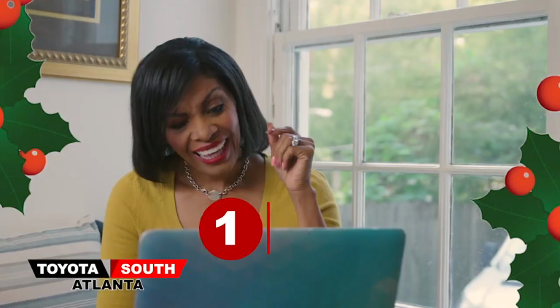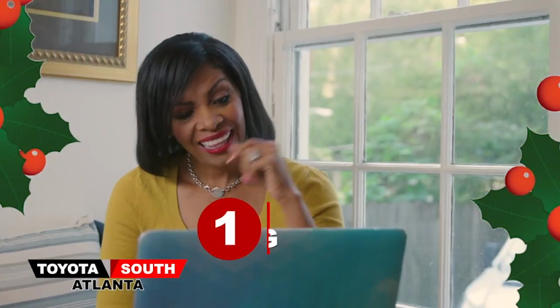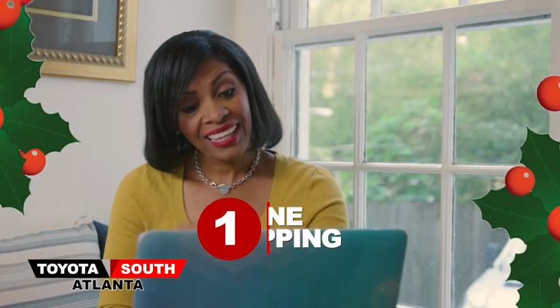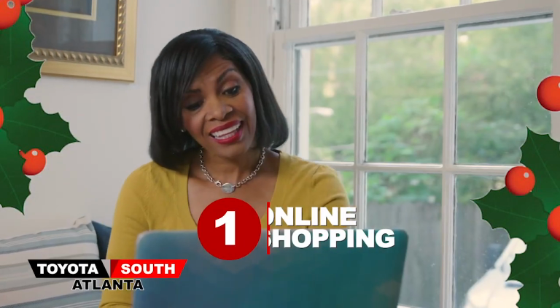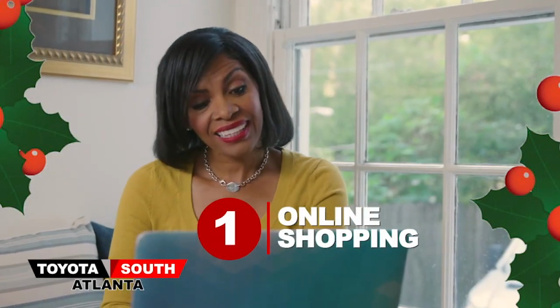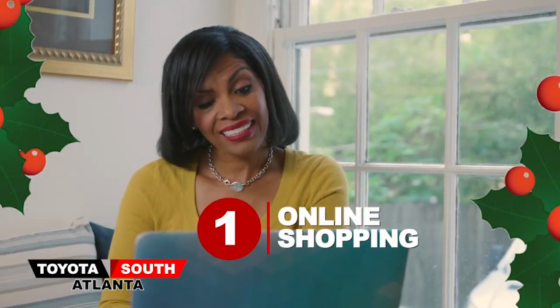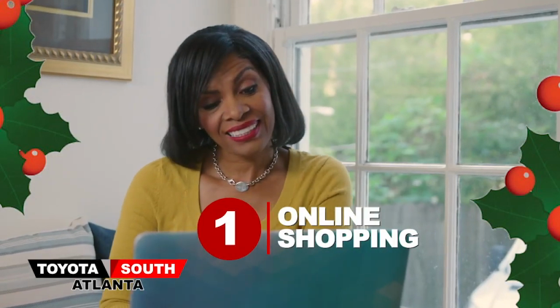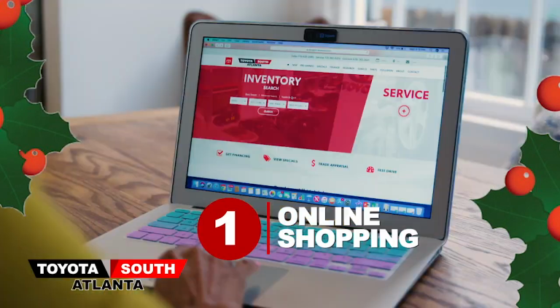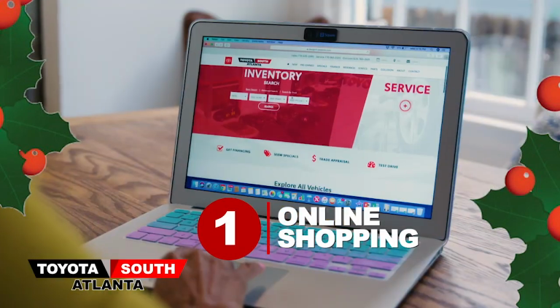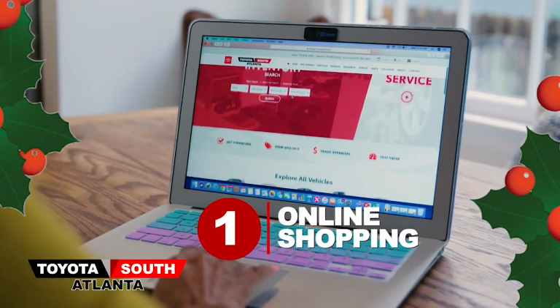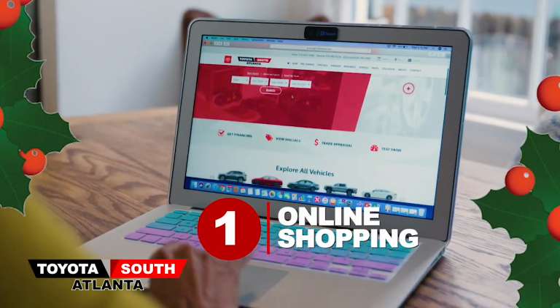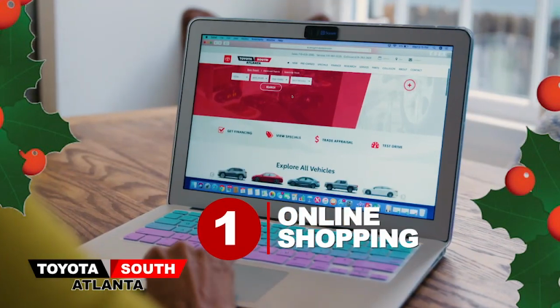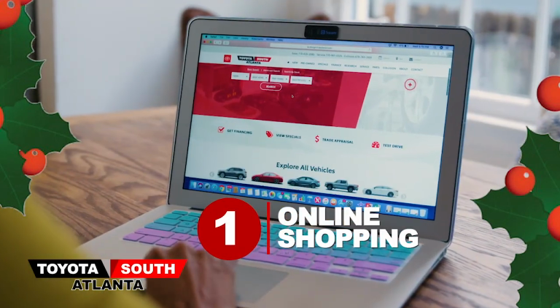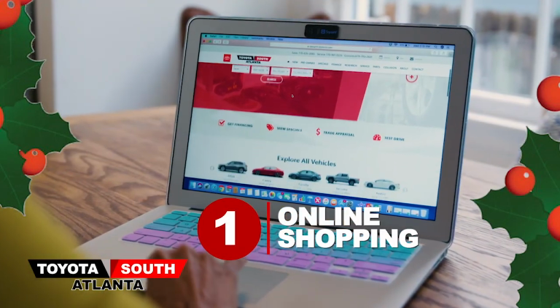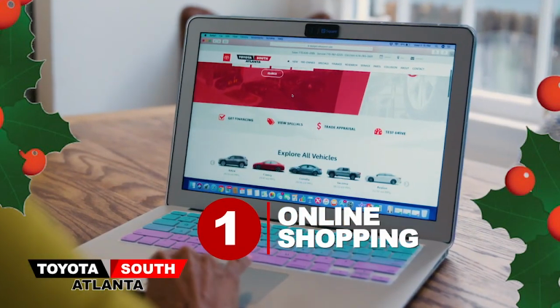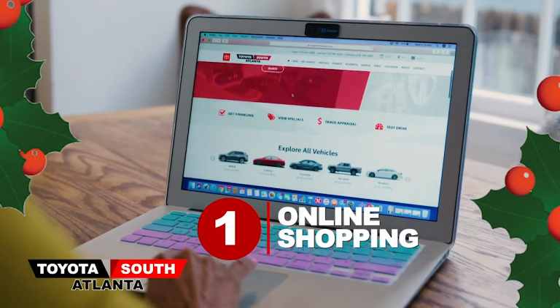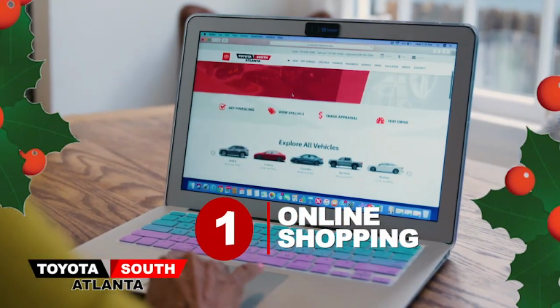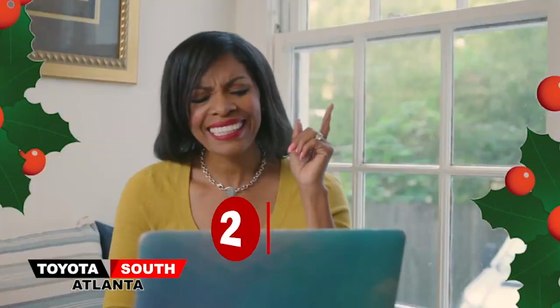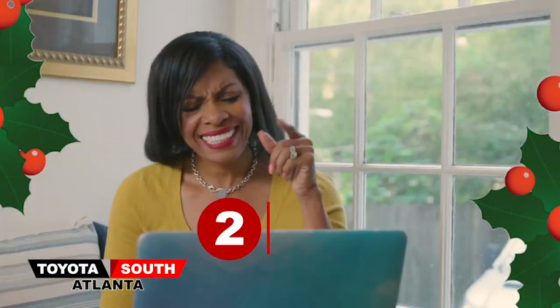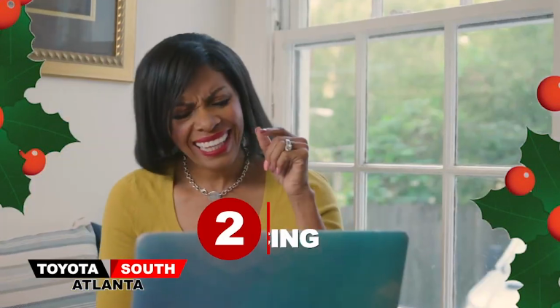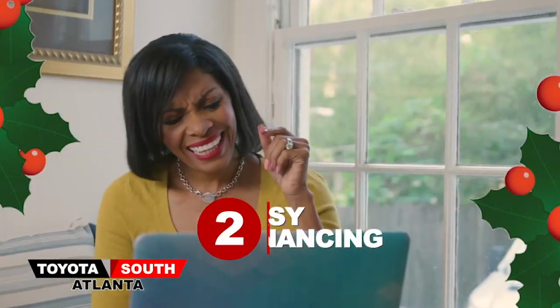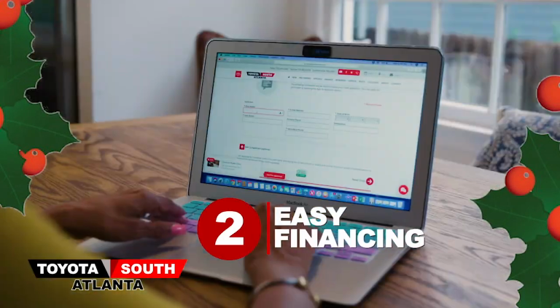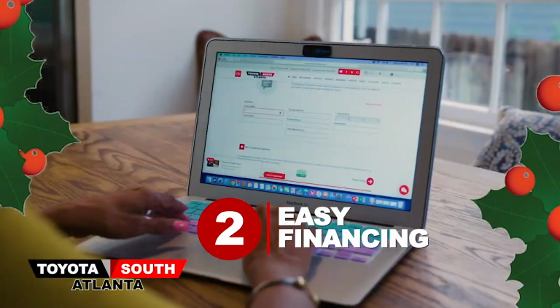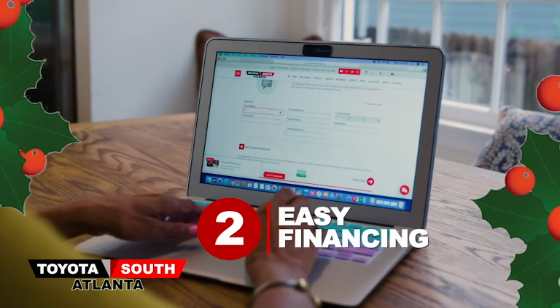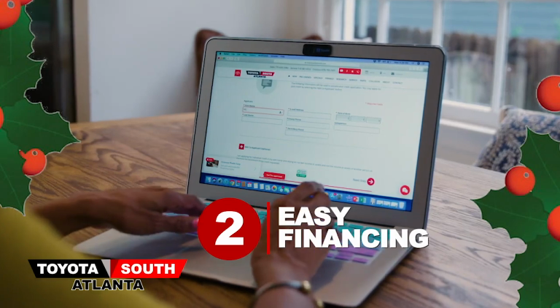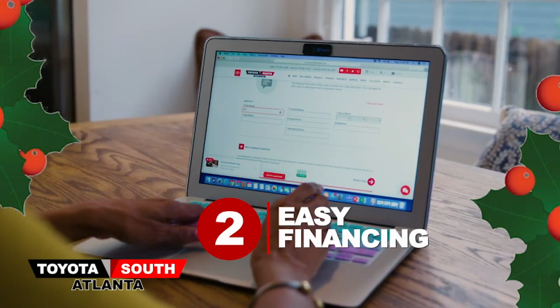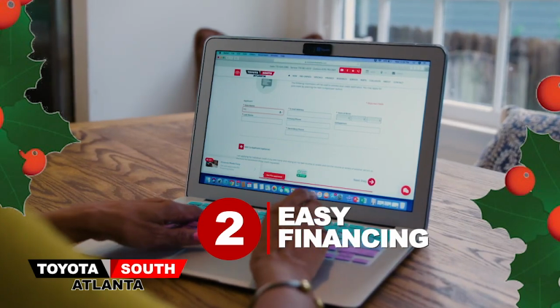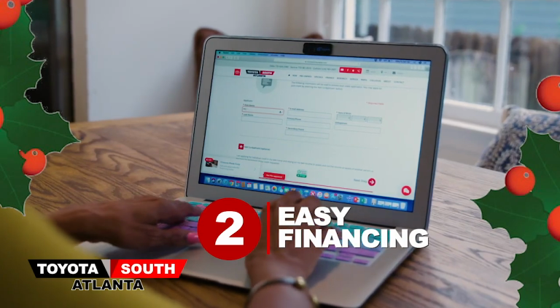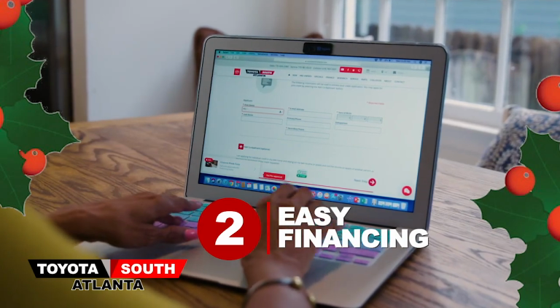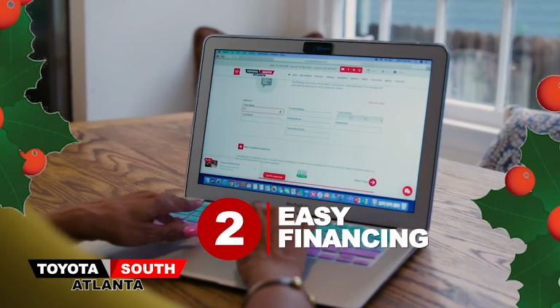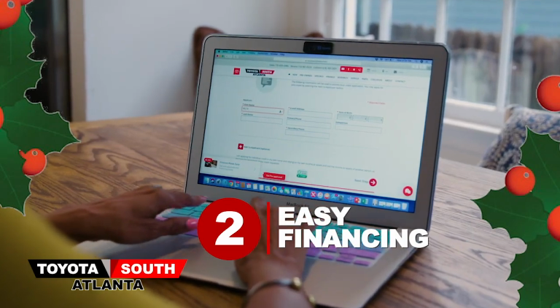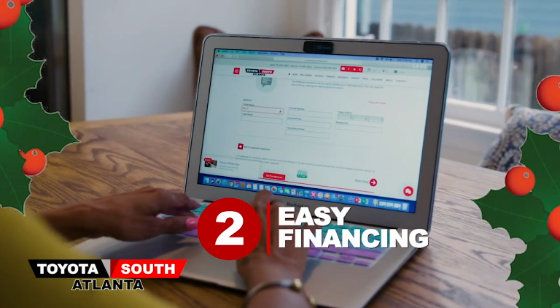1. With online shopping, choose a car that's right for you. 2. Arrange and secure financing from the comfort of your home.